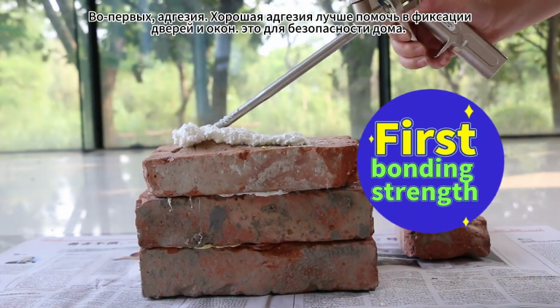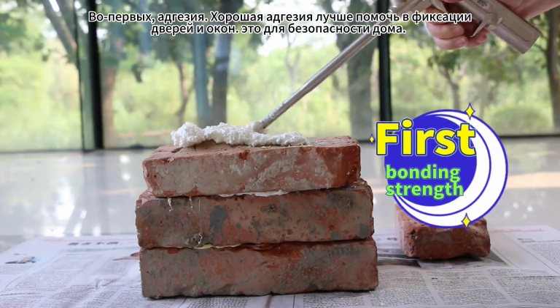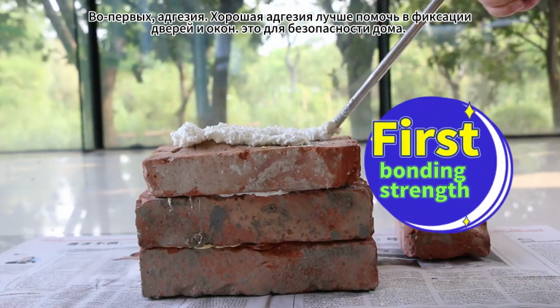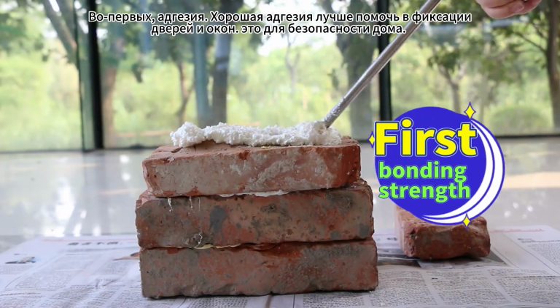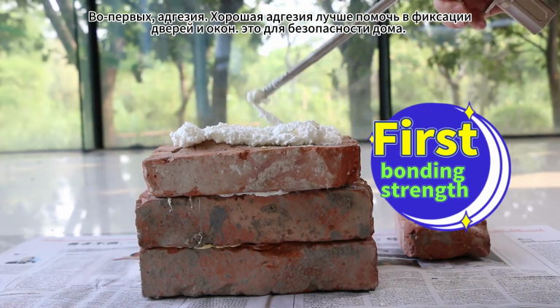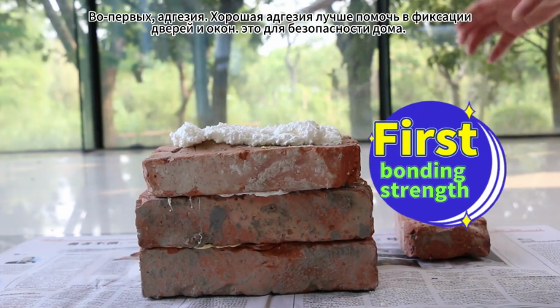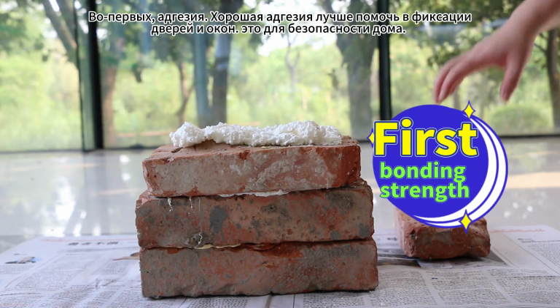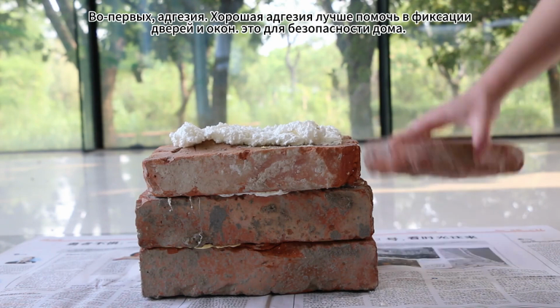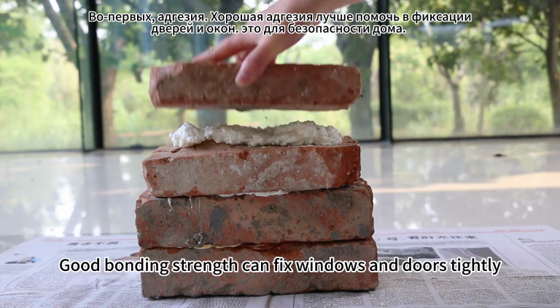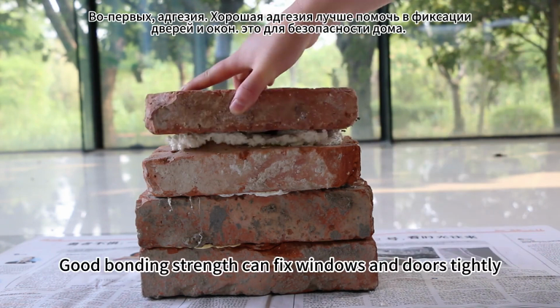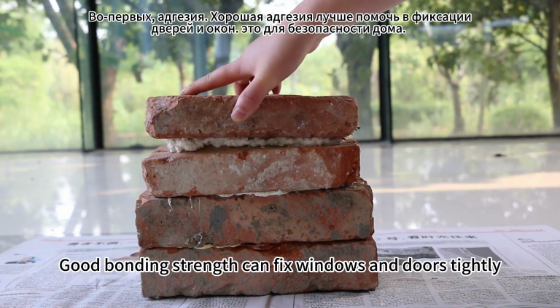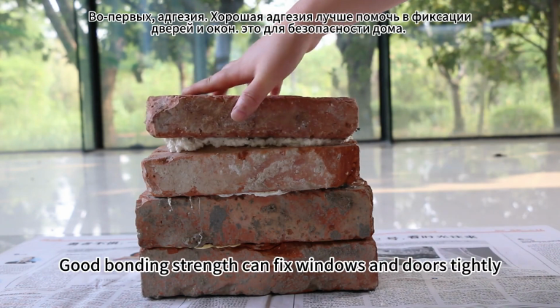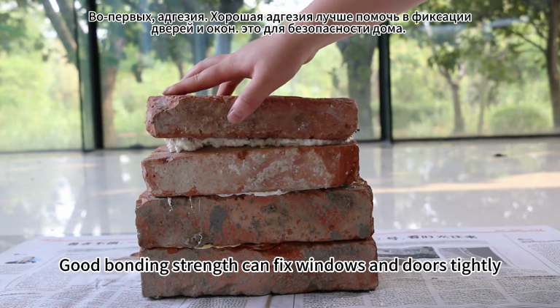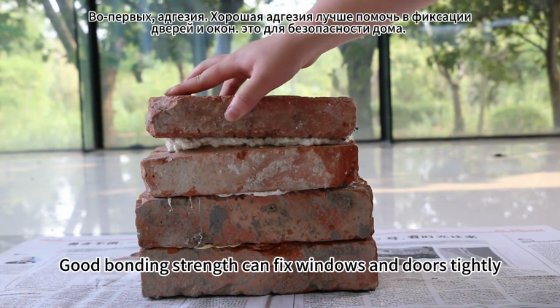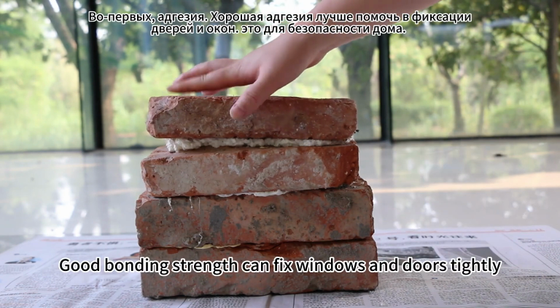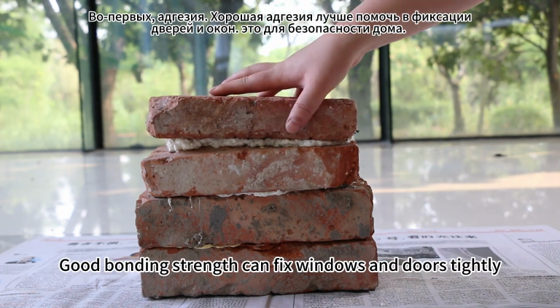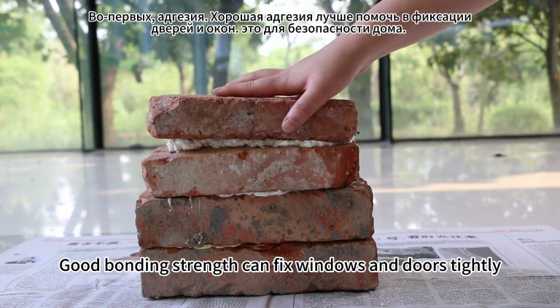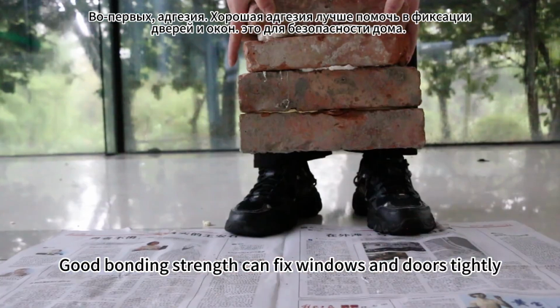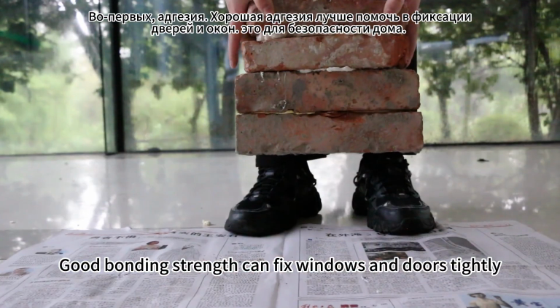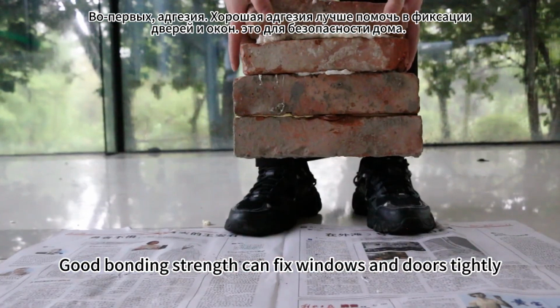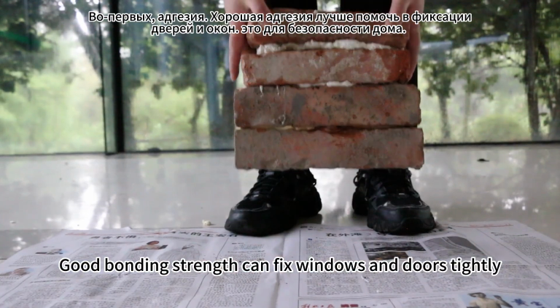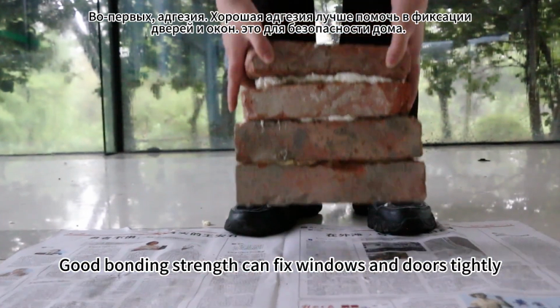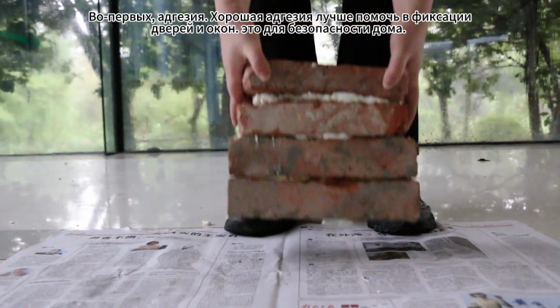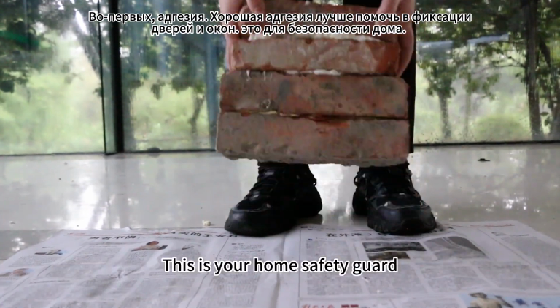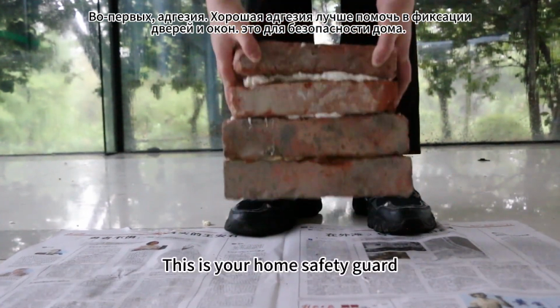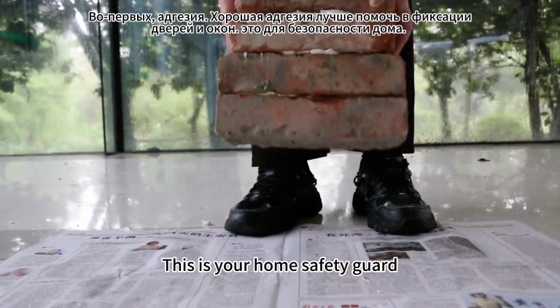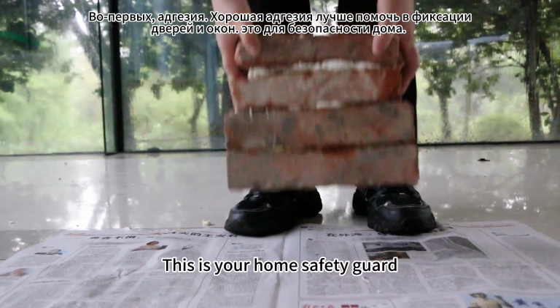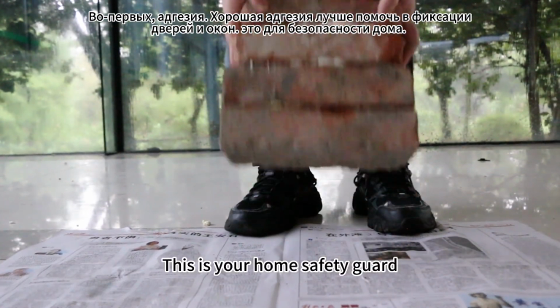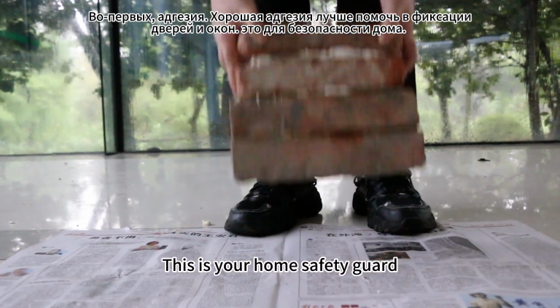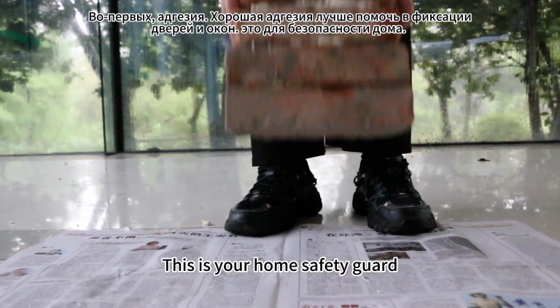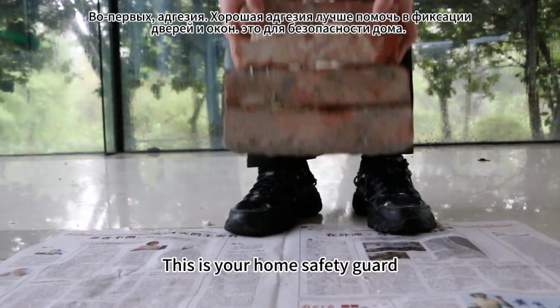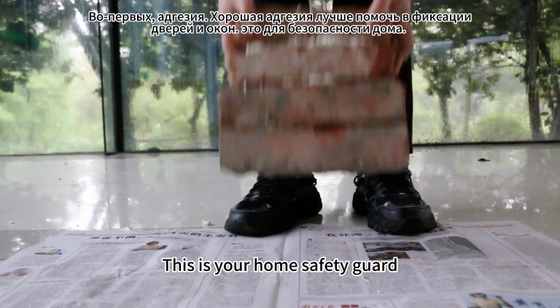First, bonding strength. Strong bonding strength can fix windows and doors tightly. This is your home safety guard.